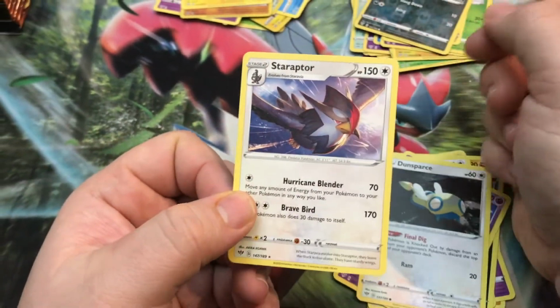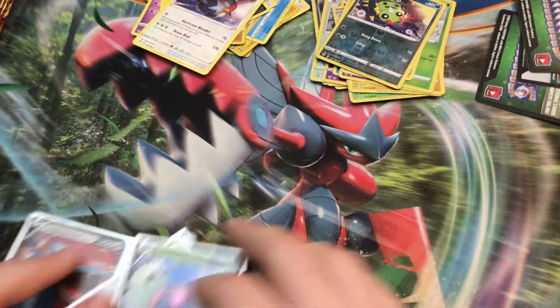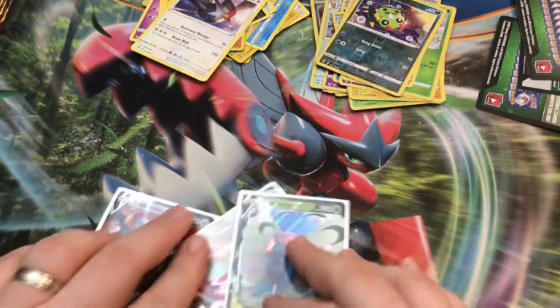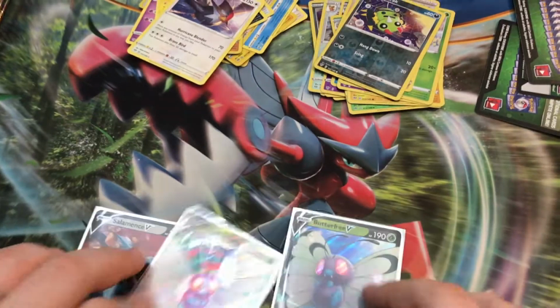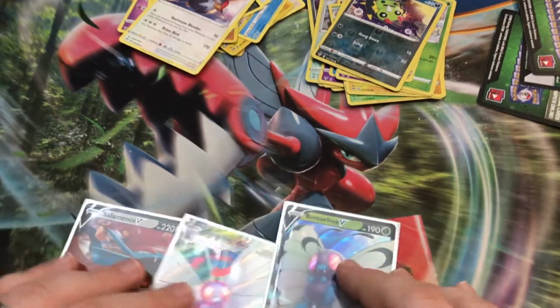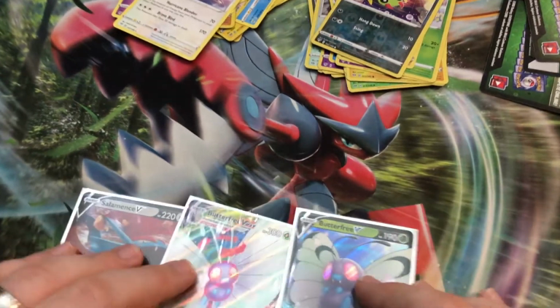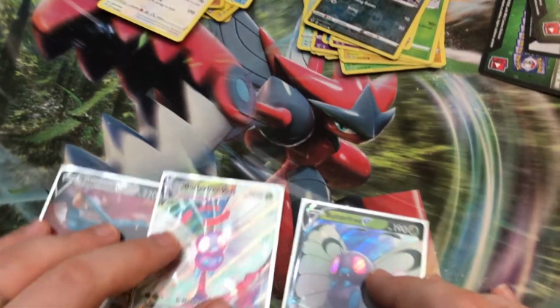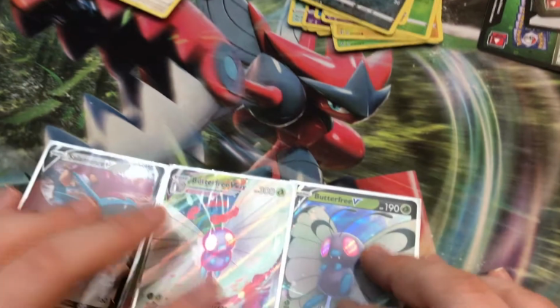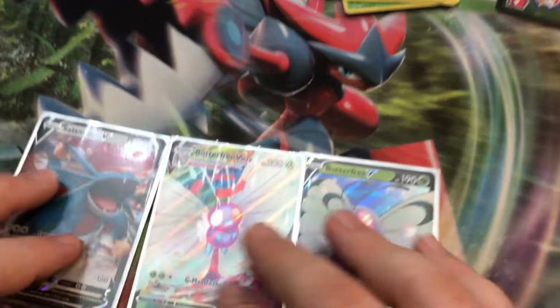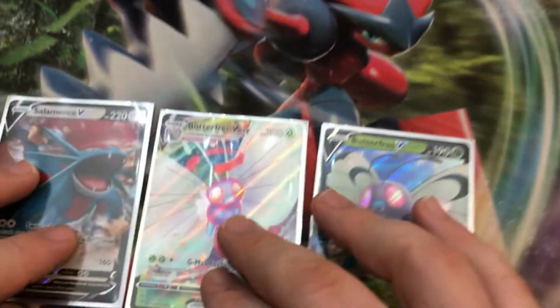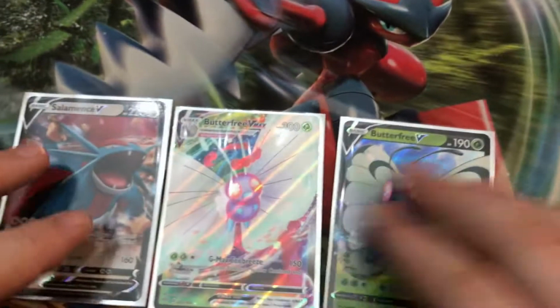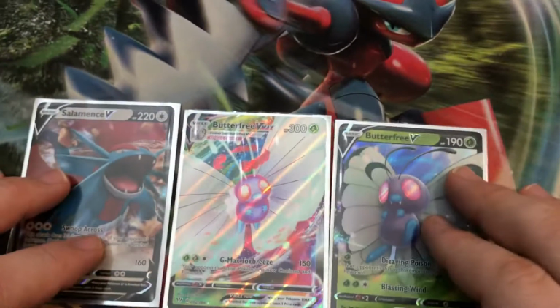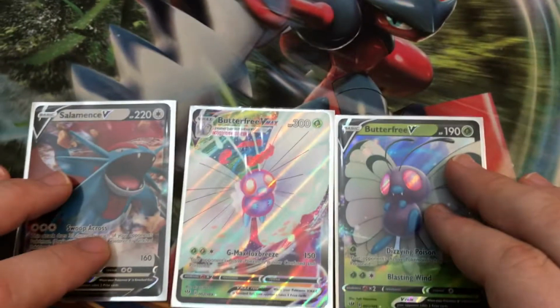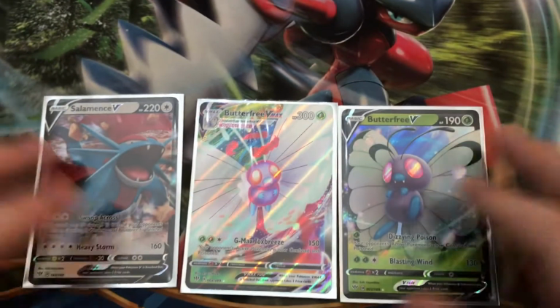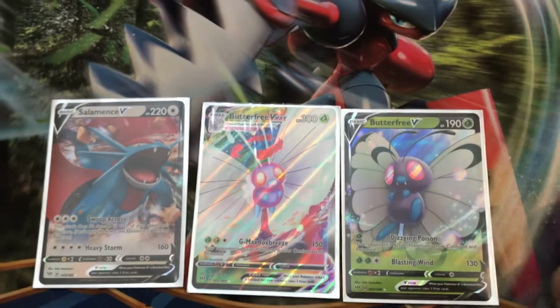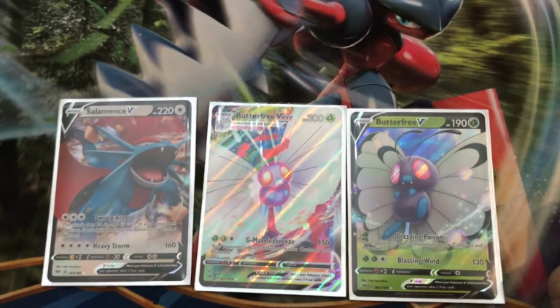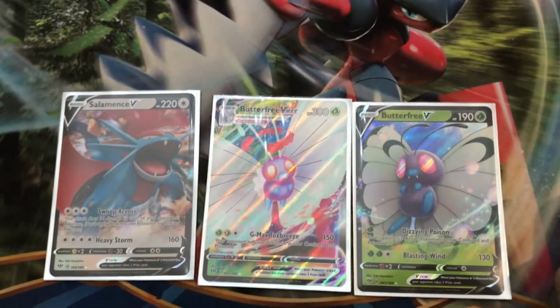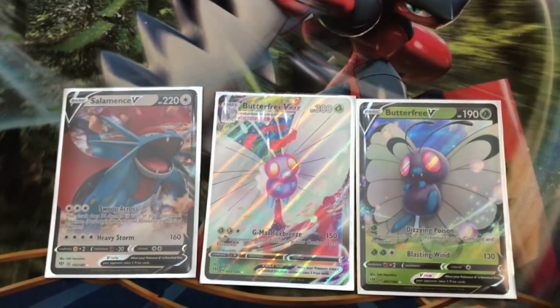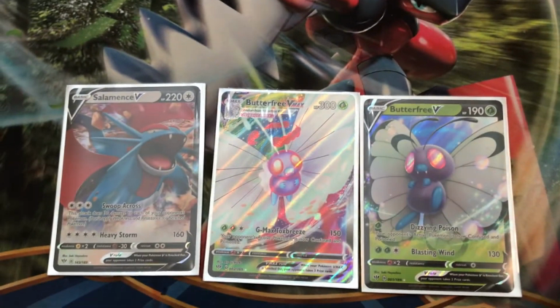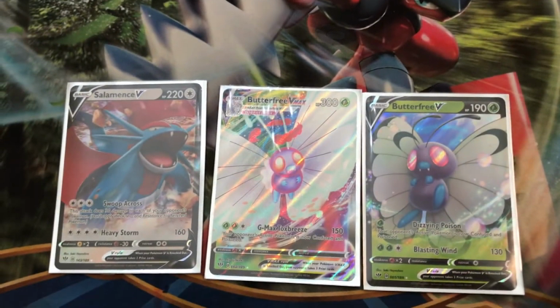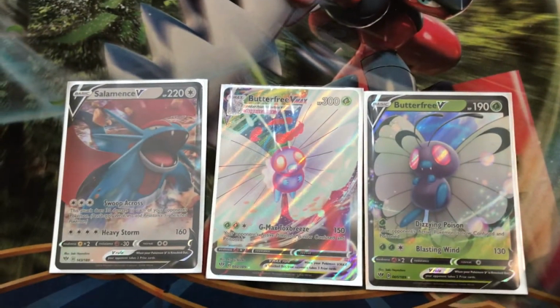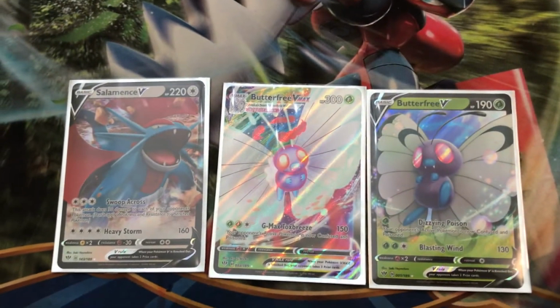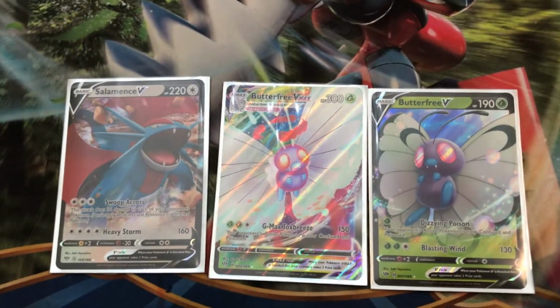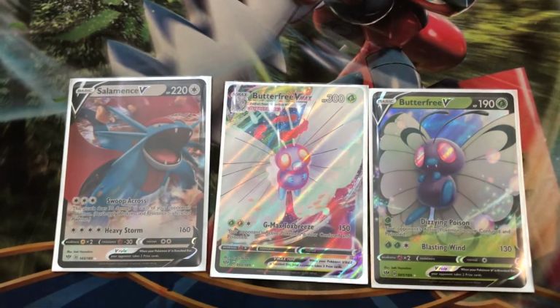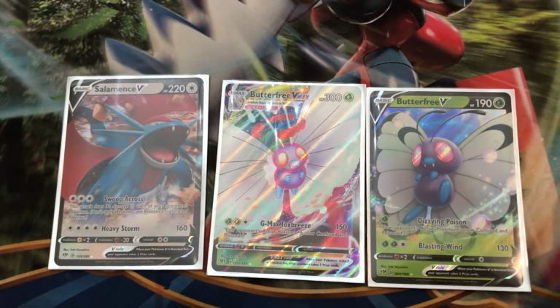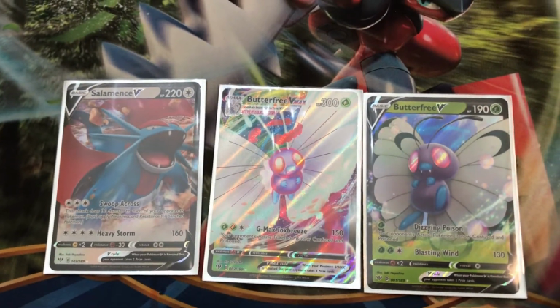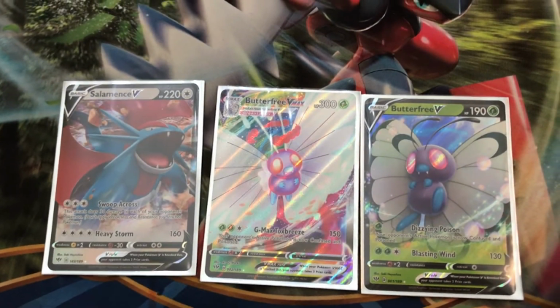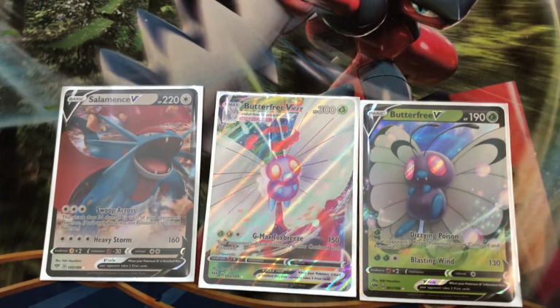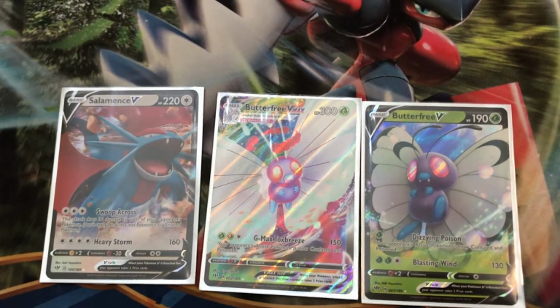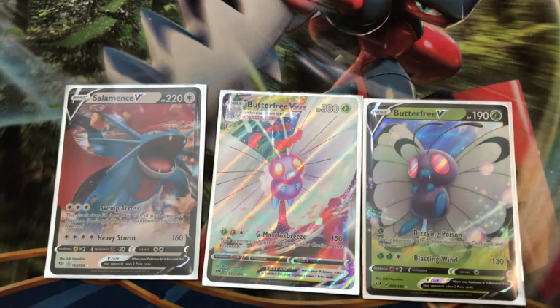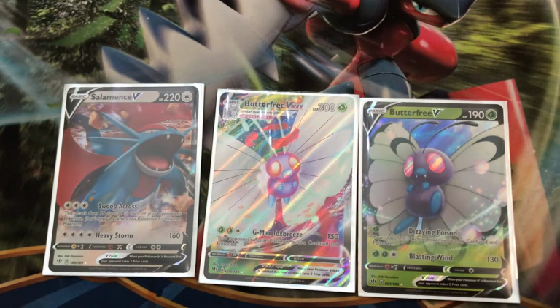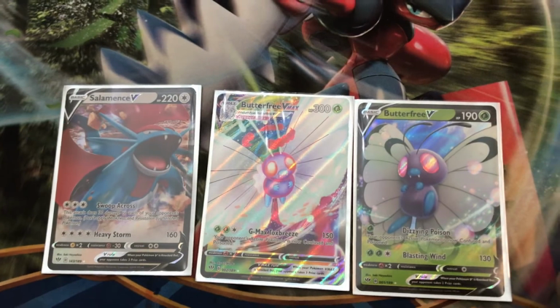All right, let's recap. Here's what we got: Butterfree VMAX and a Salamence V. Hopefully the second half treats us a little bit better.